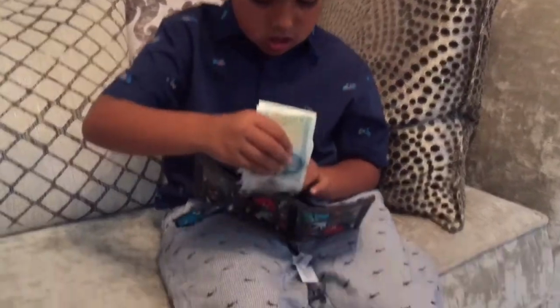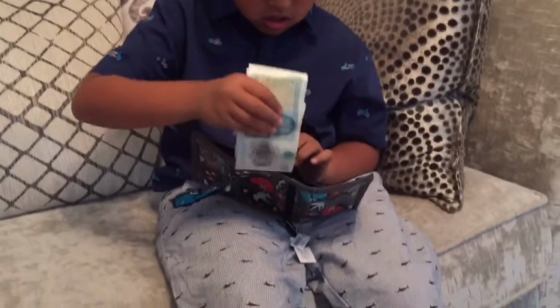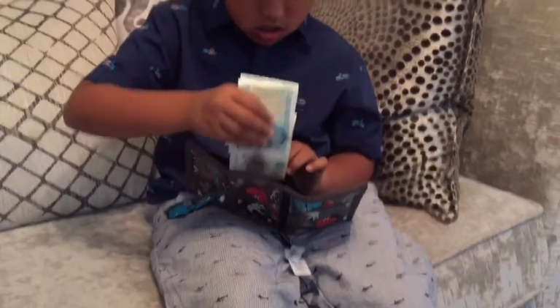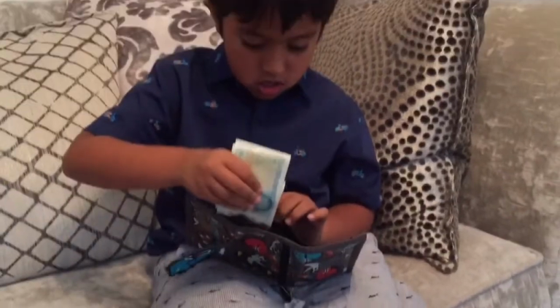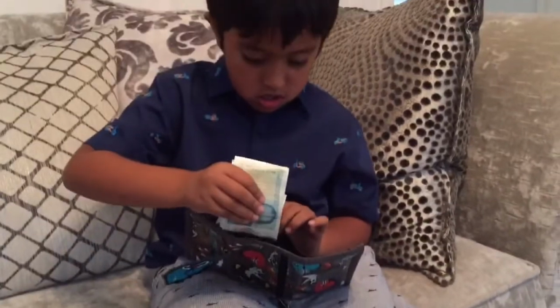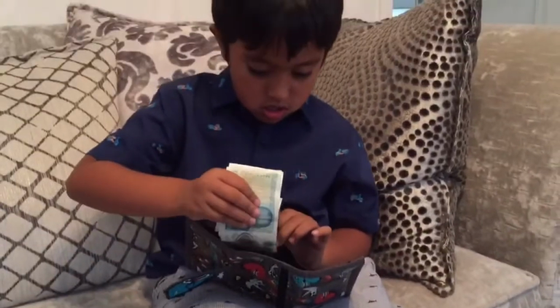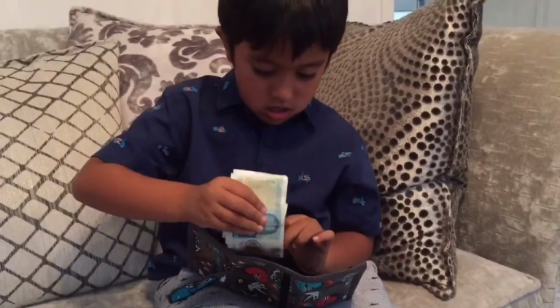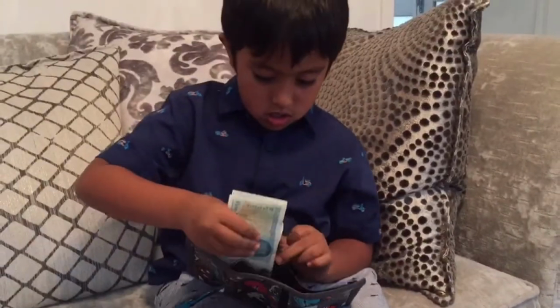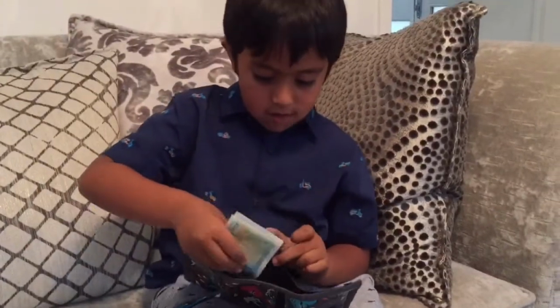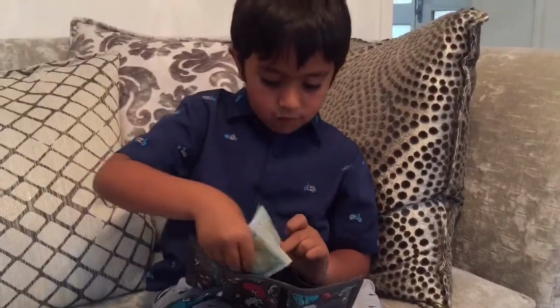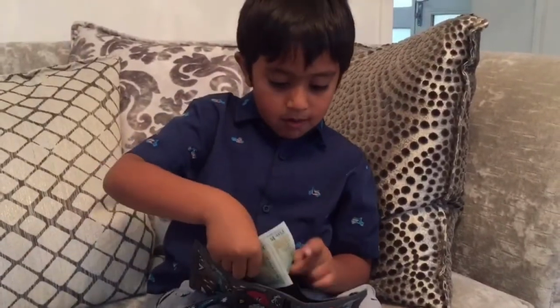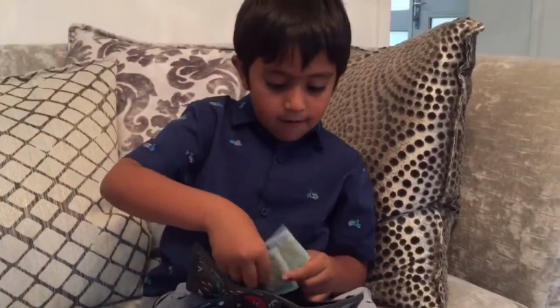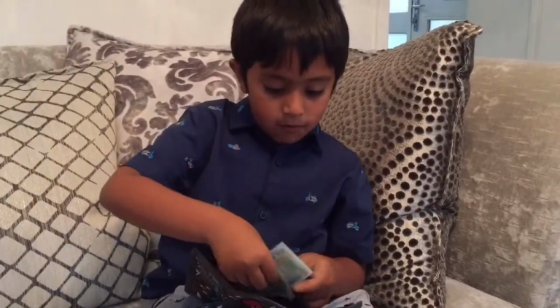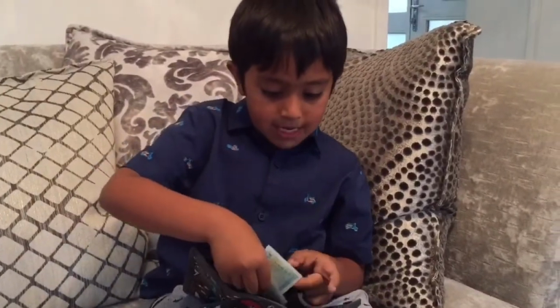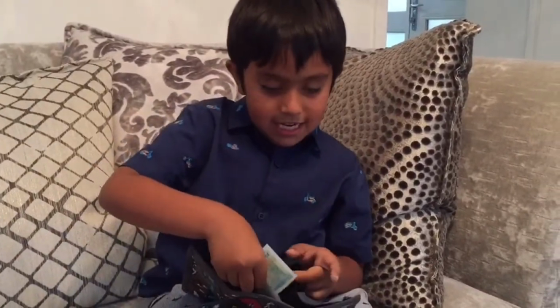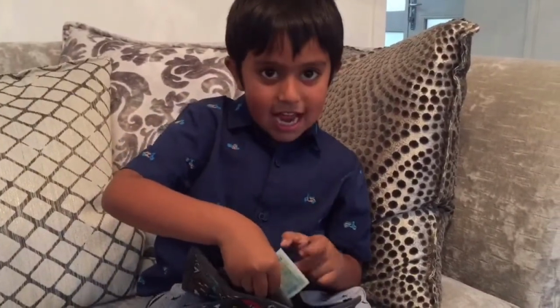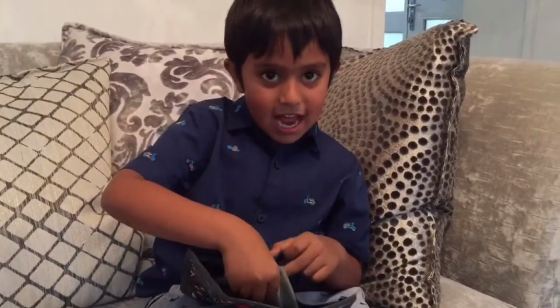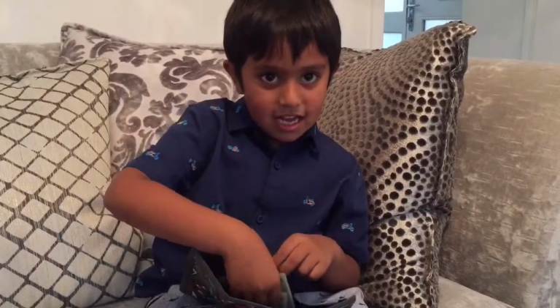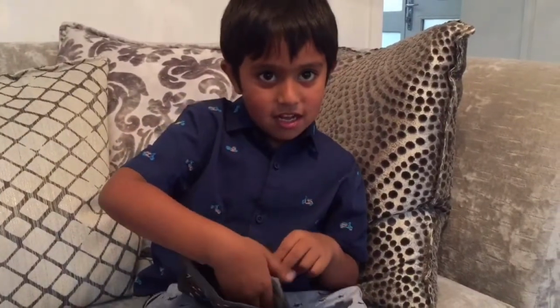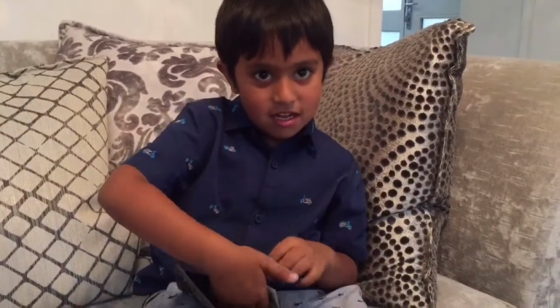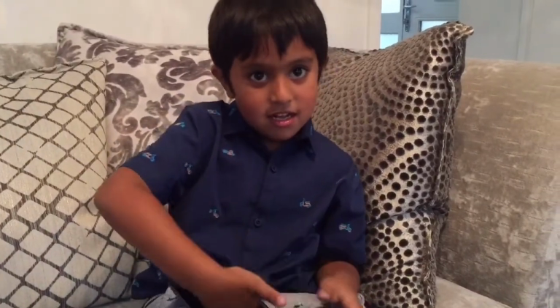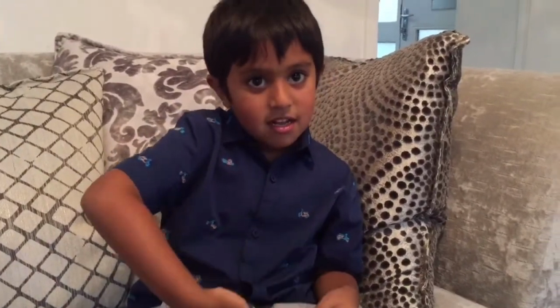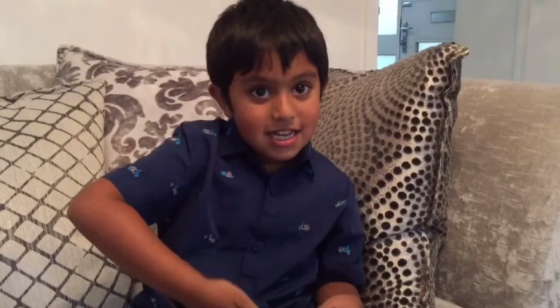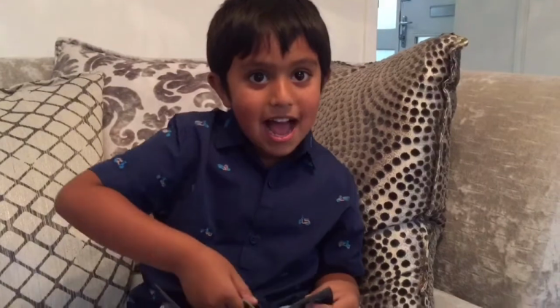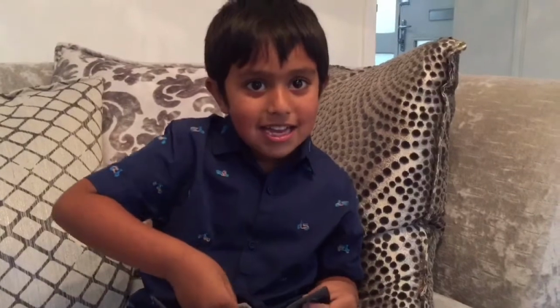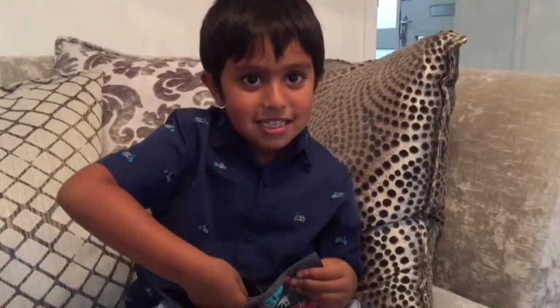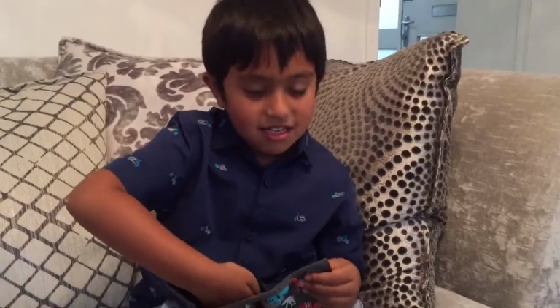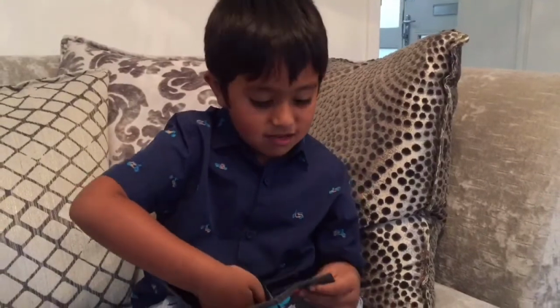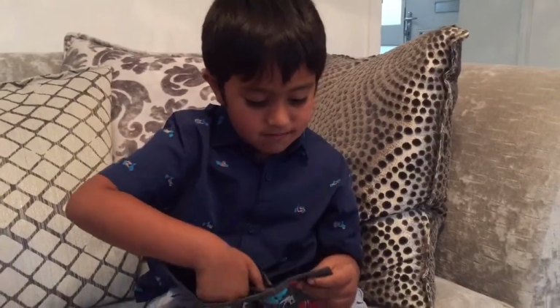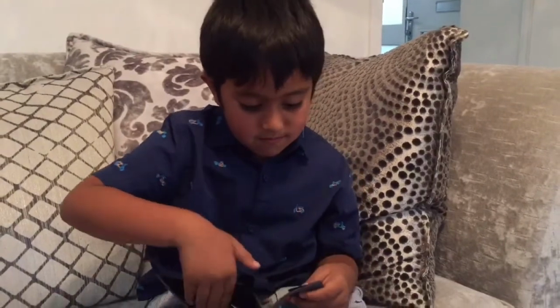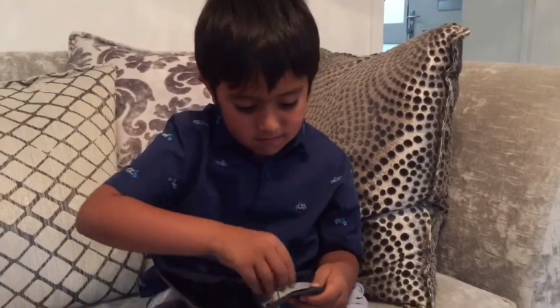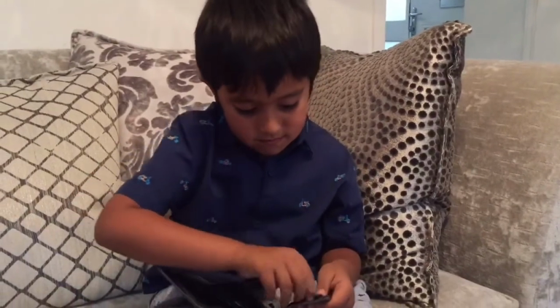Where did you get this money from? From E-Day. Is it Eid? Yes. Wow. Very nice.